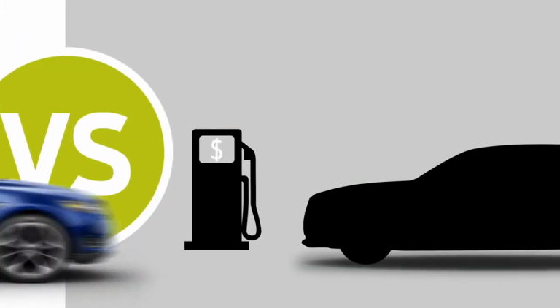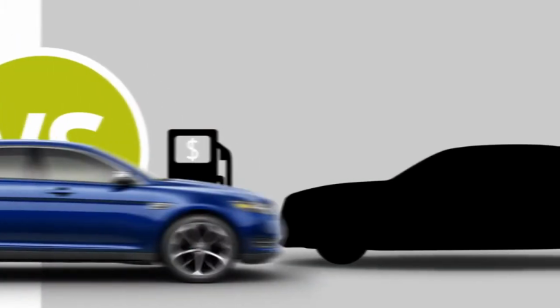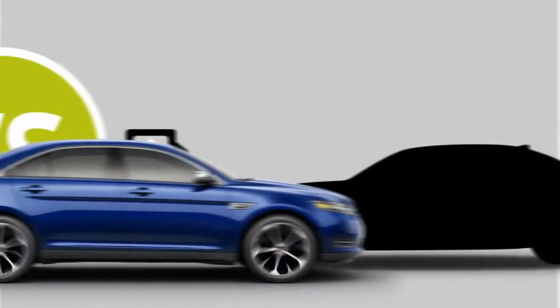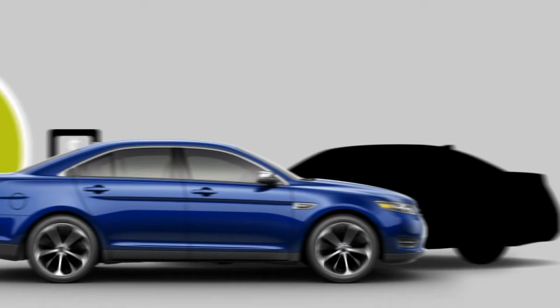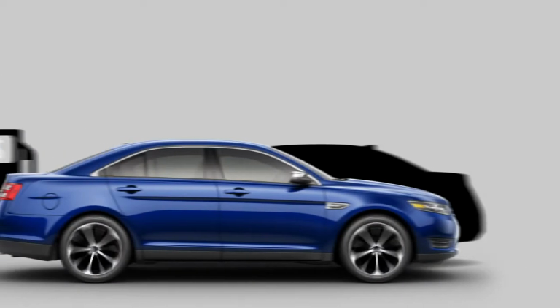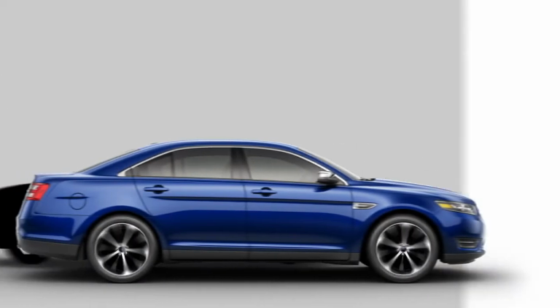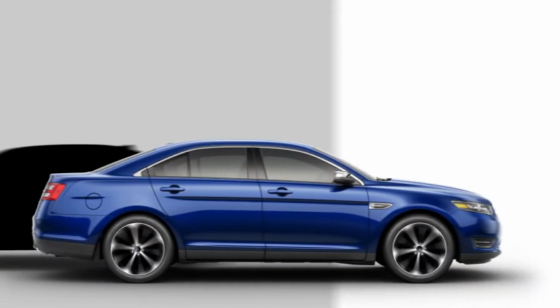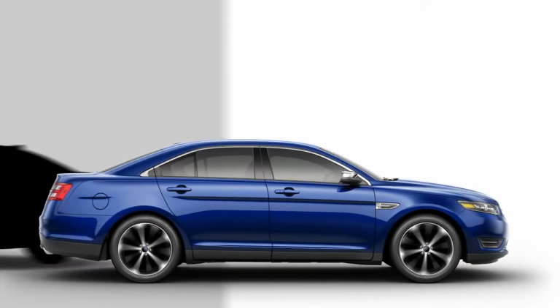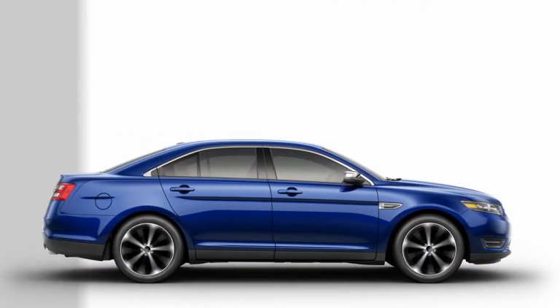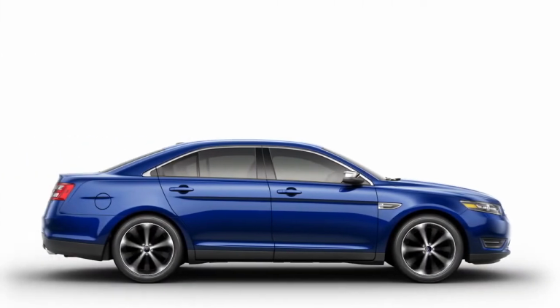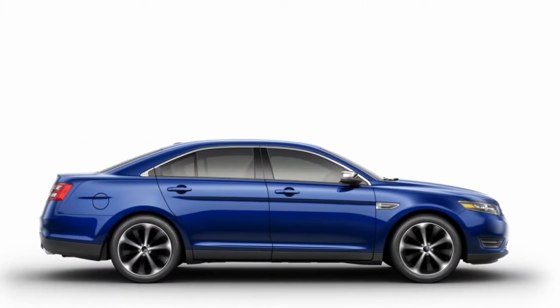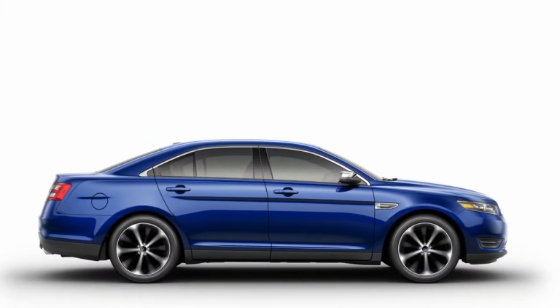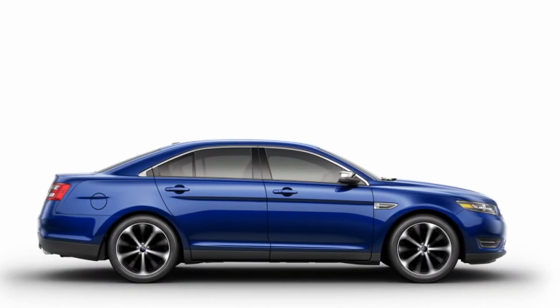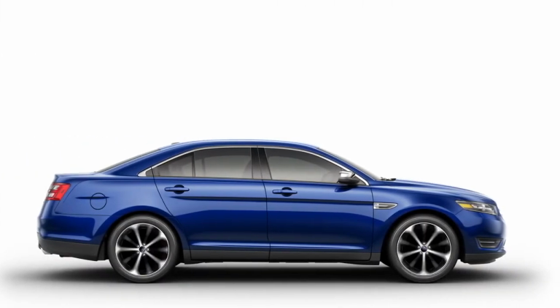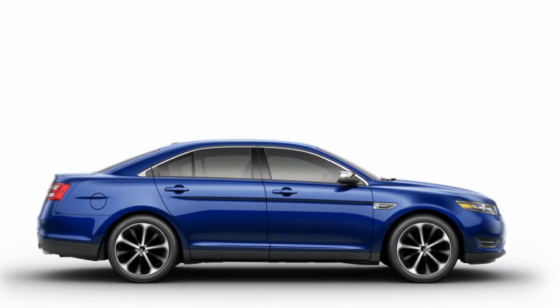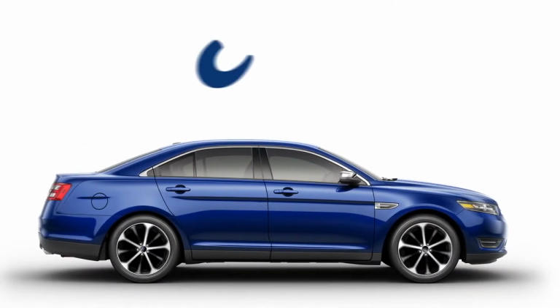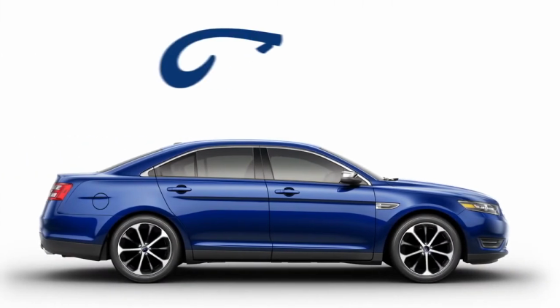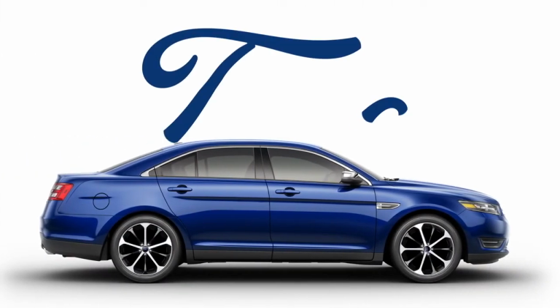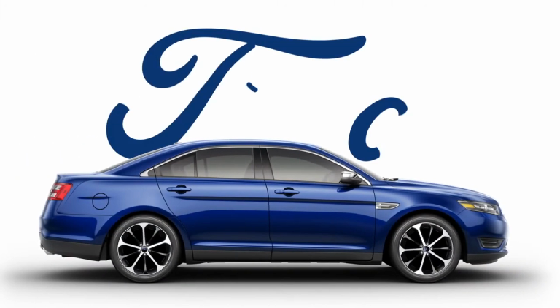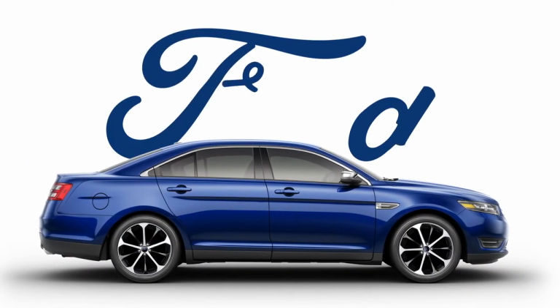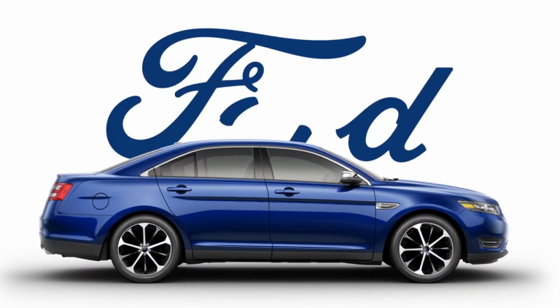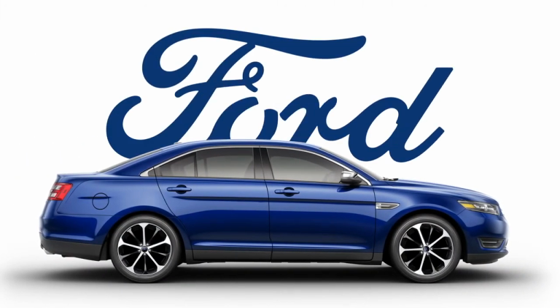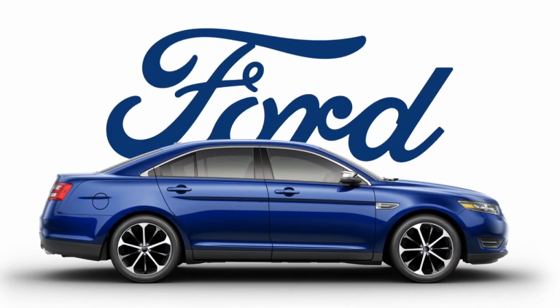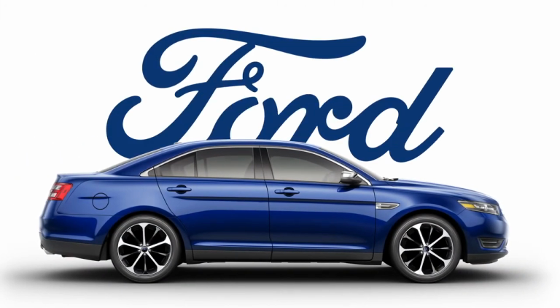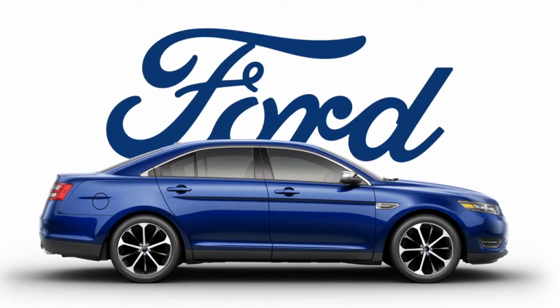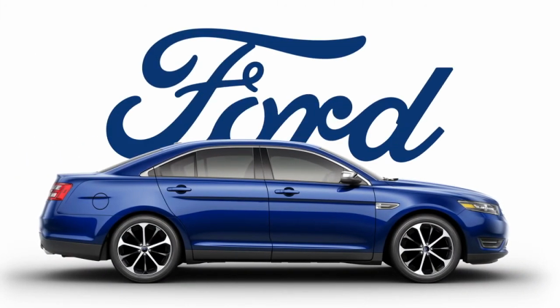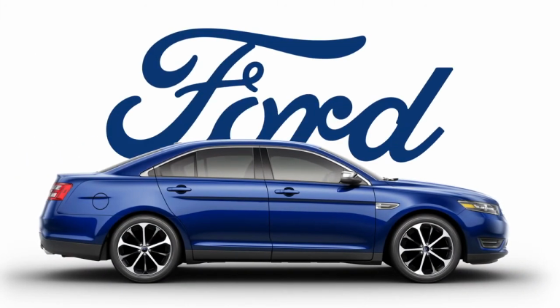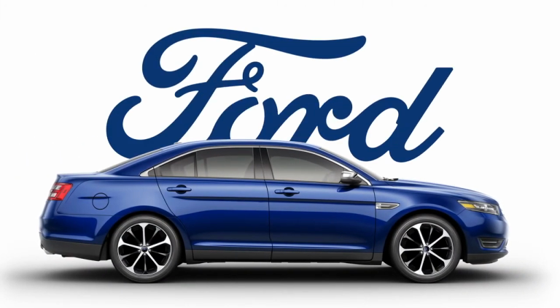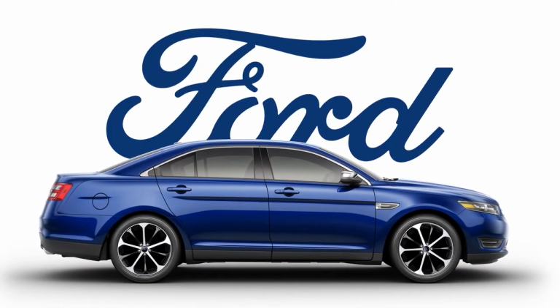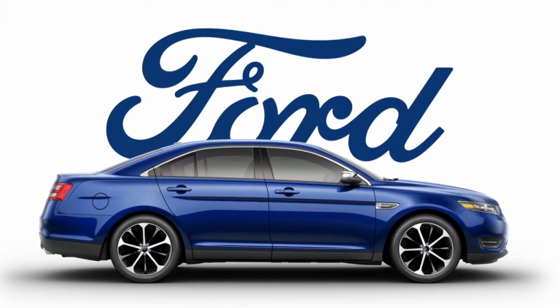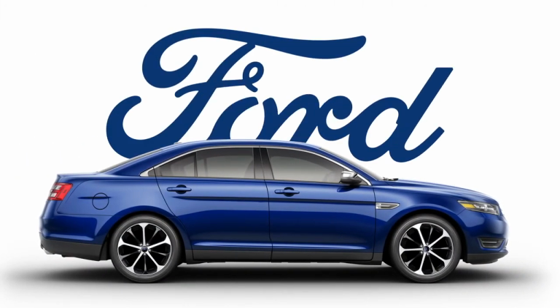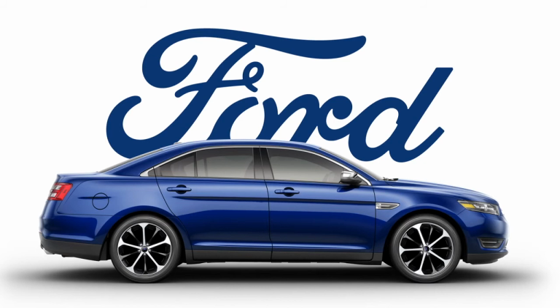While there are many ways to go, you can go further with the innovative Ford Taurus.